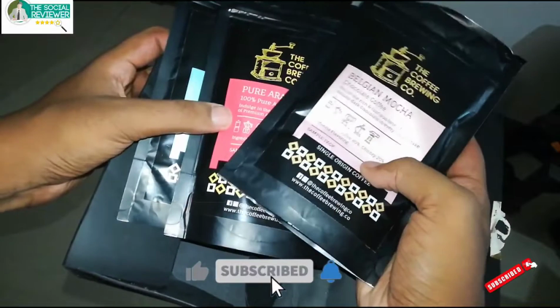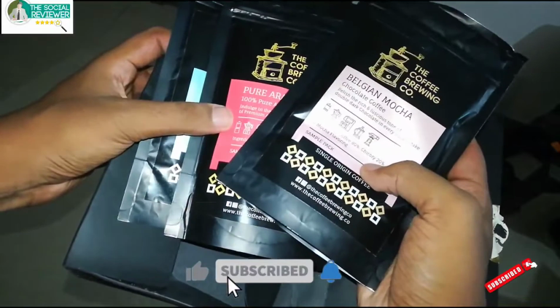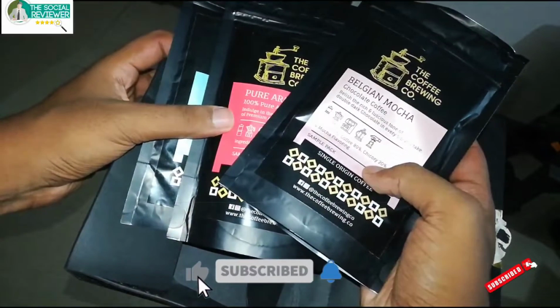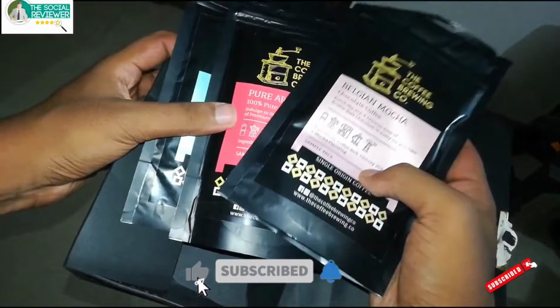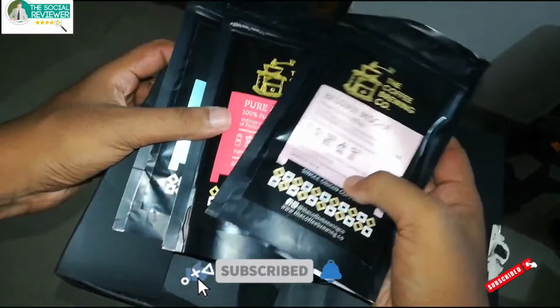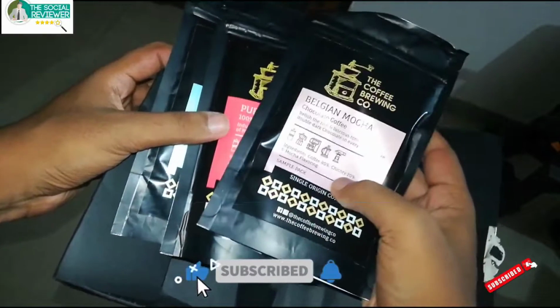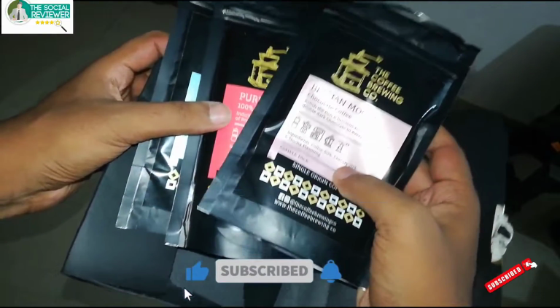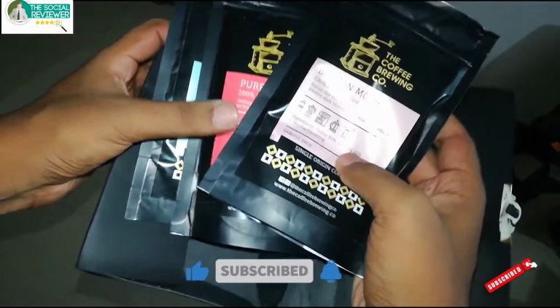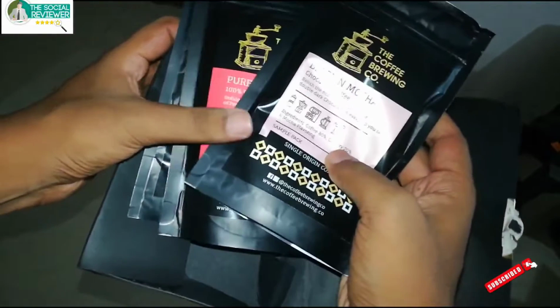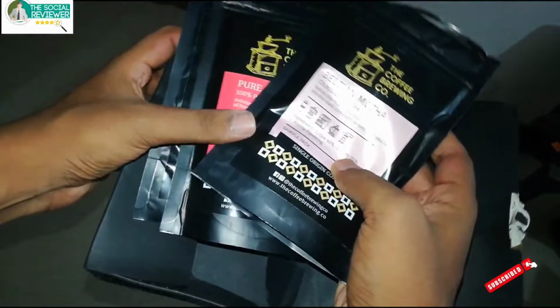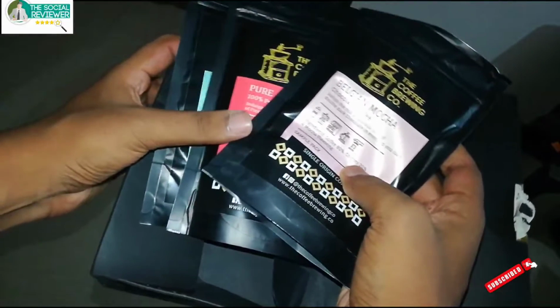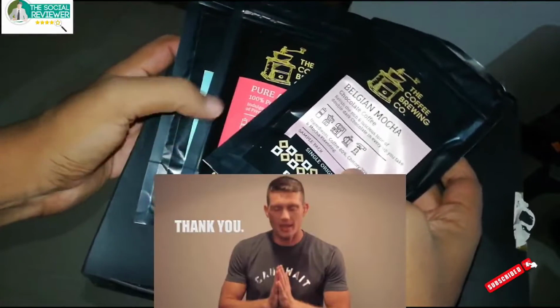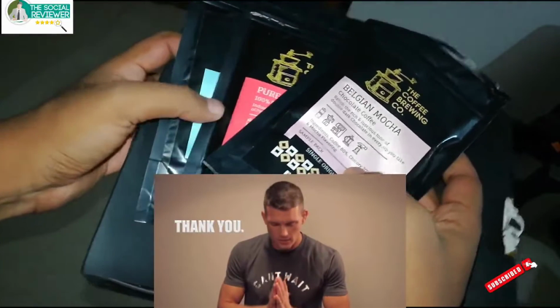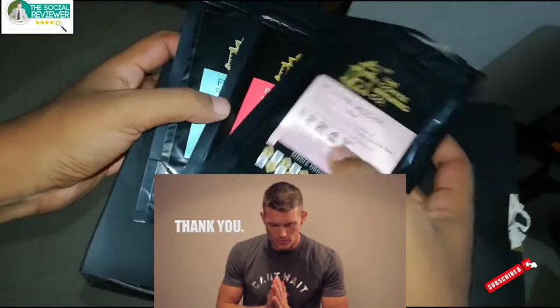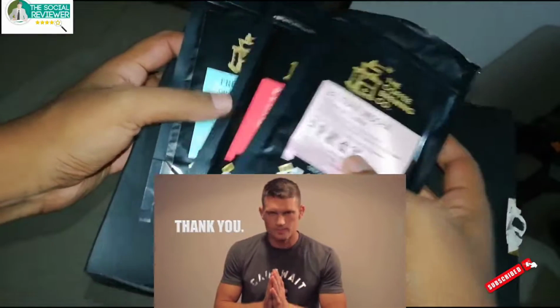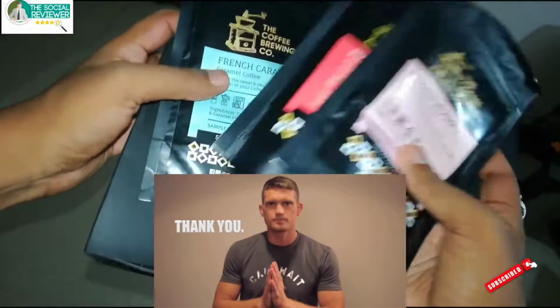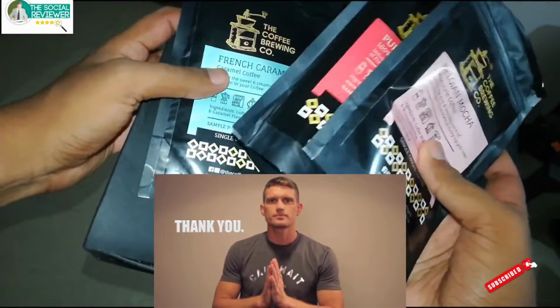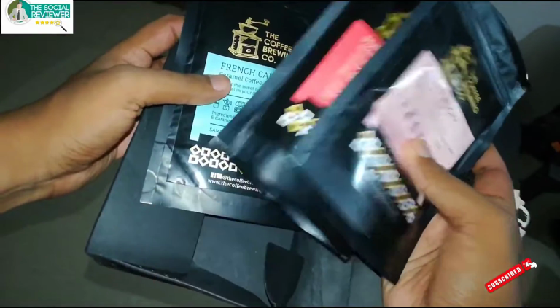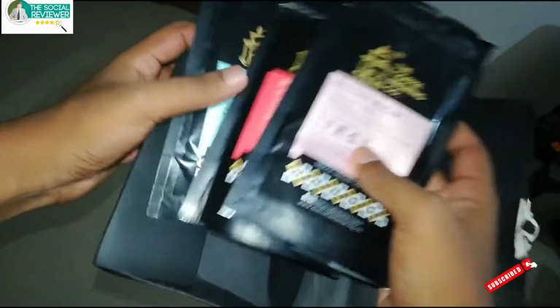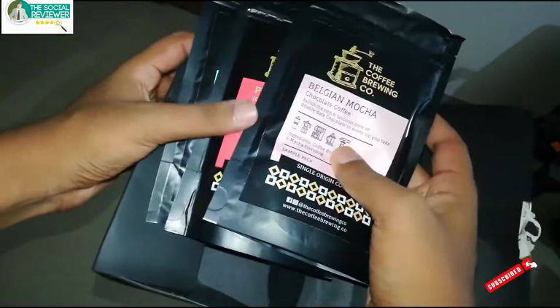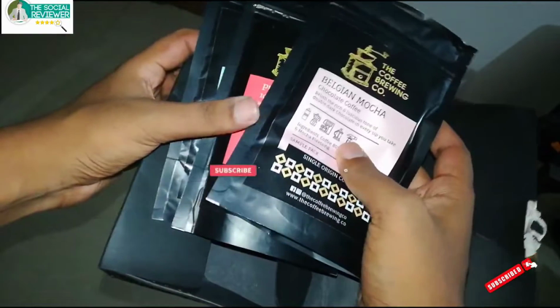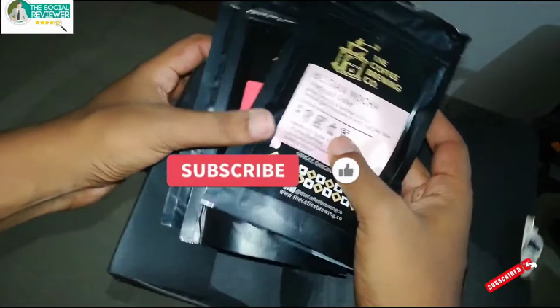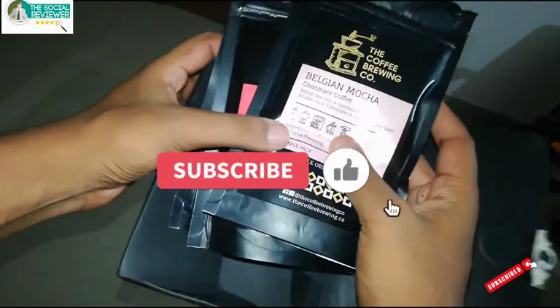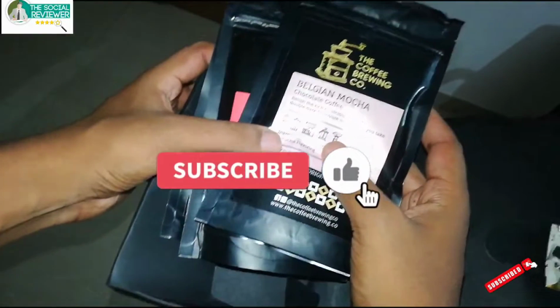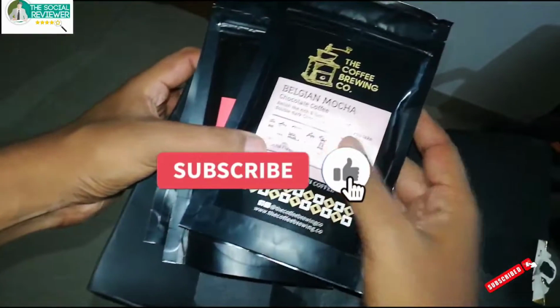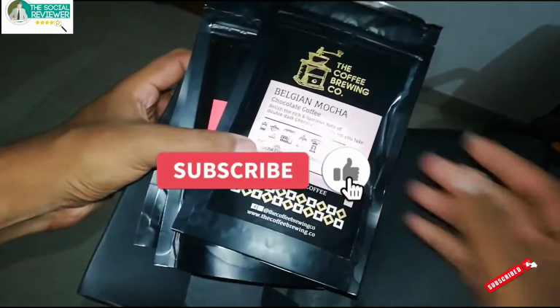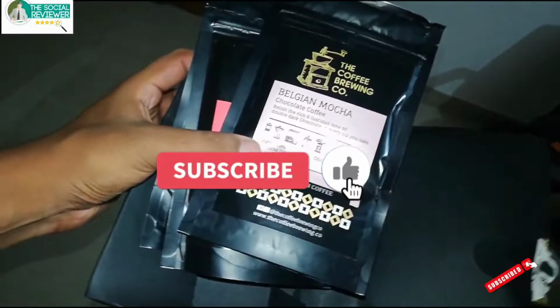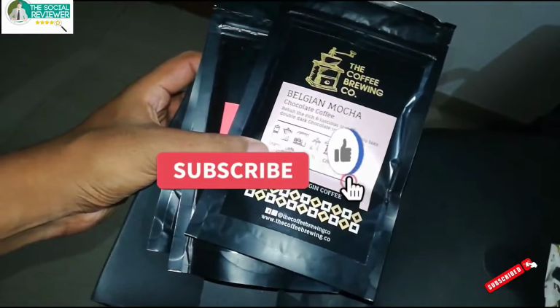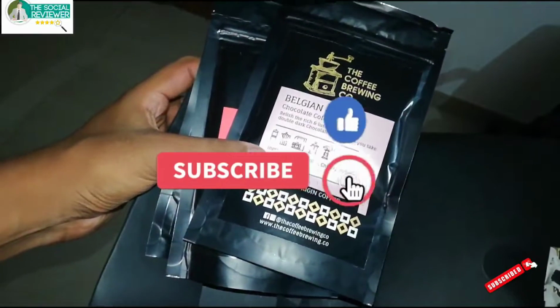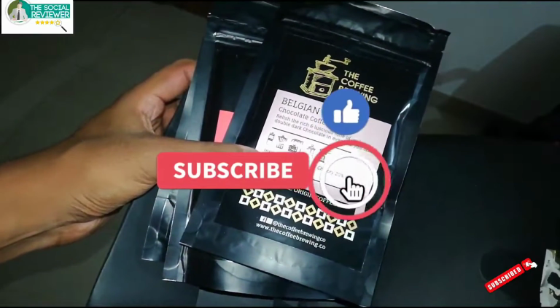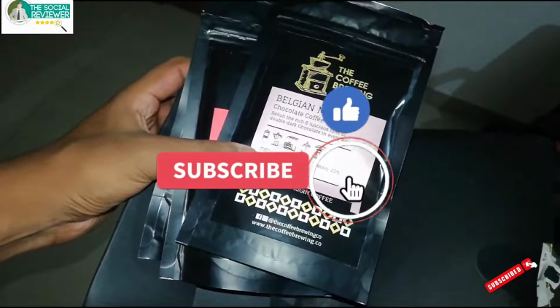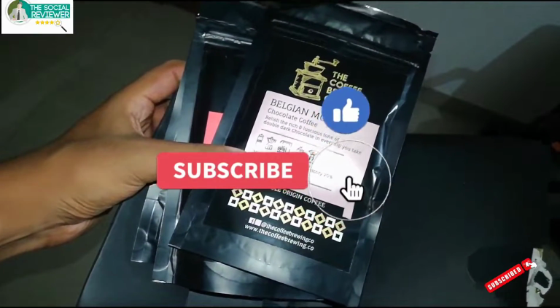Thank you to The Coffee Brewing Company for sending these. We will be reviewing these on our platform very soon. Thanks again.